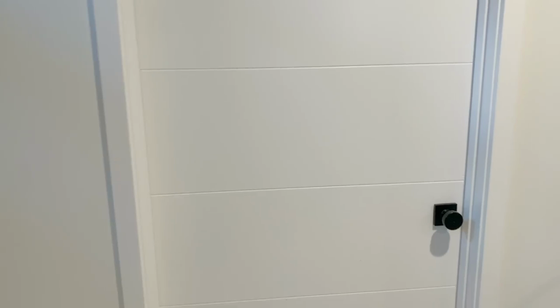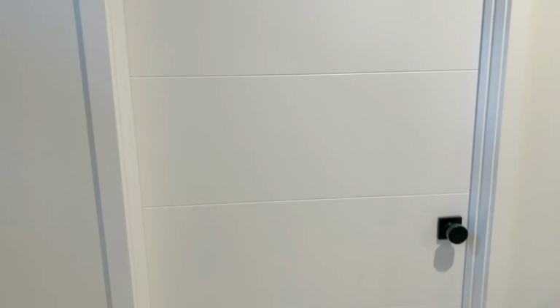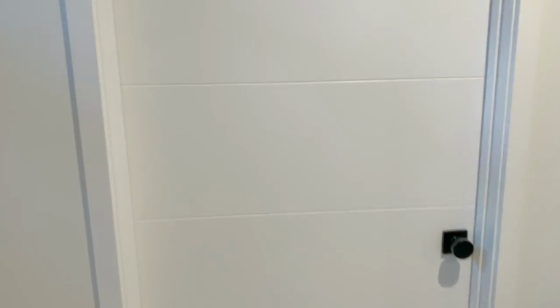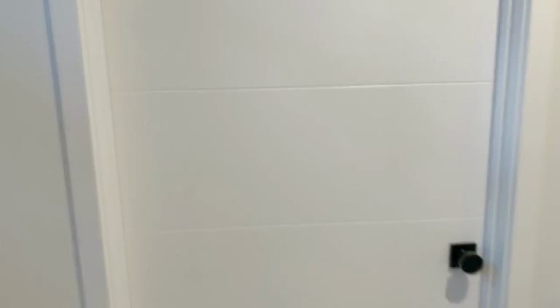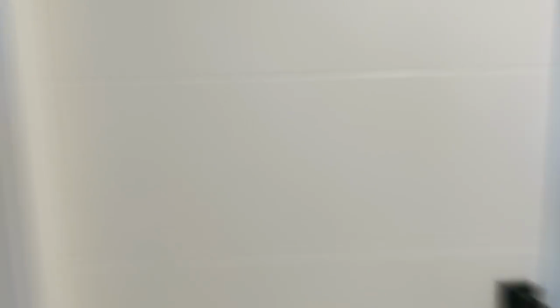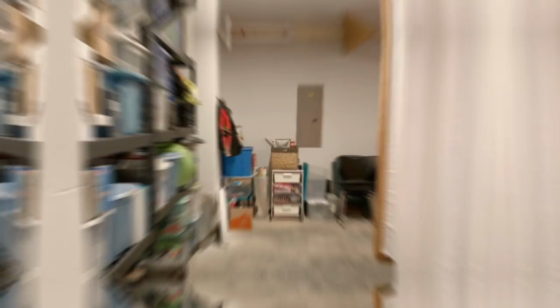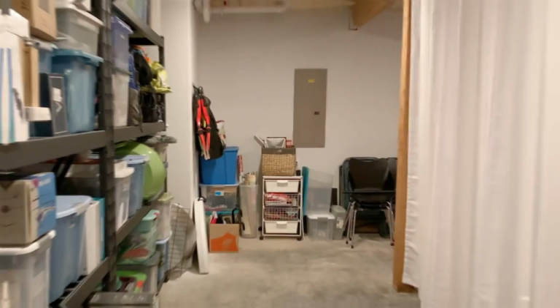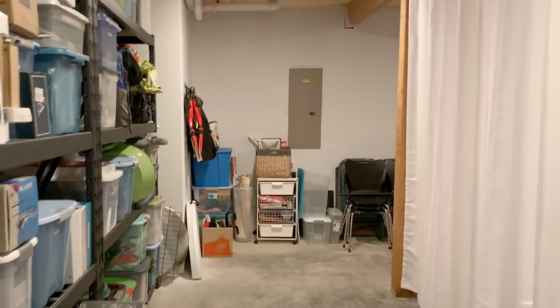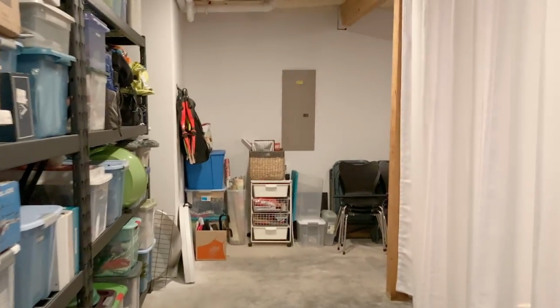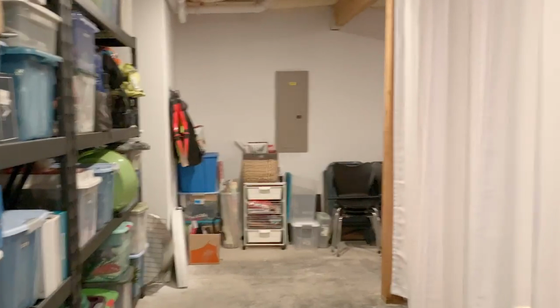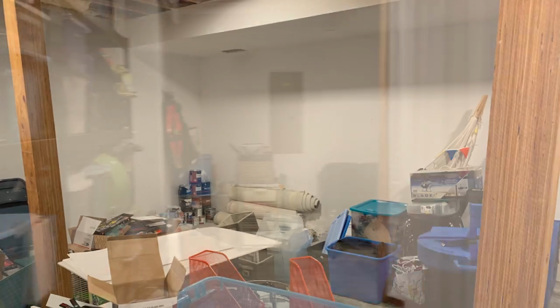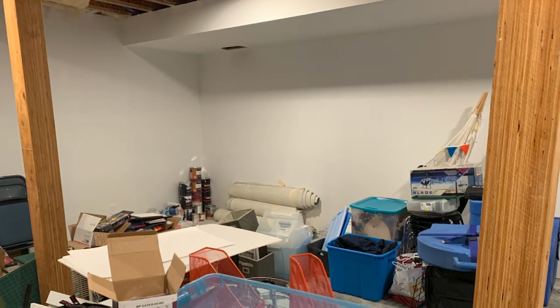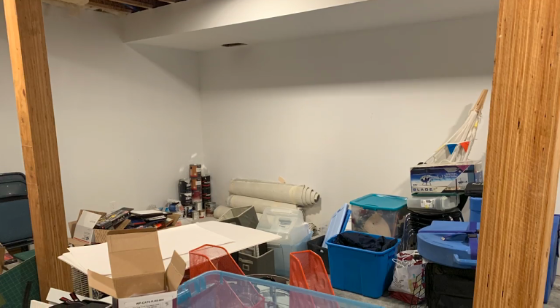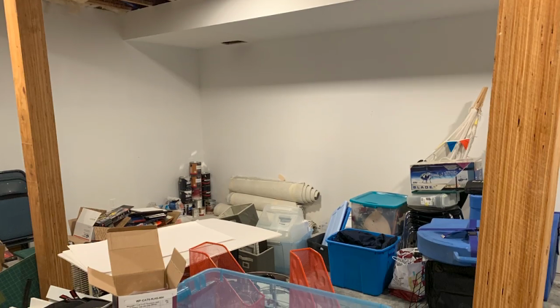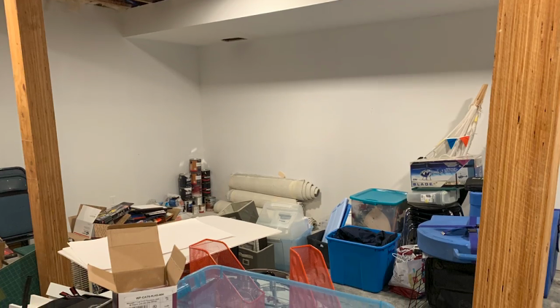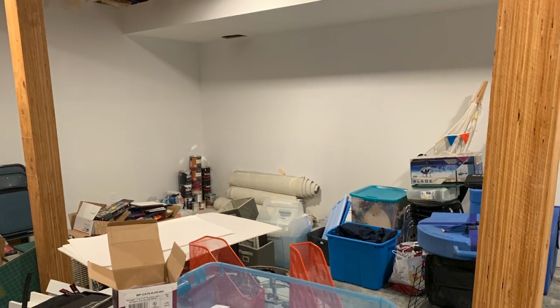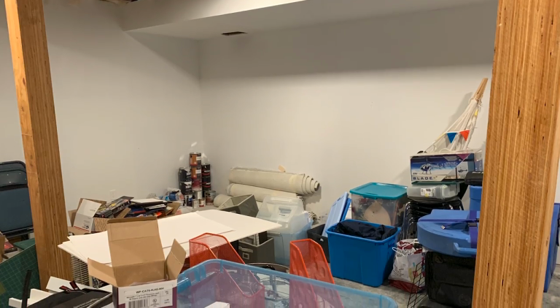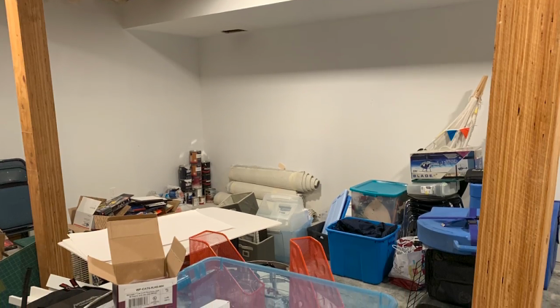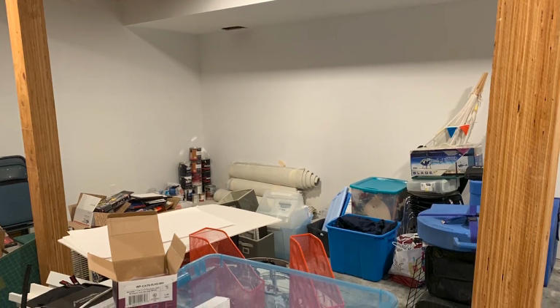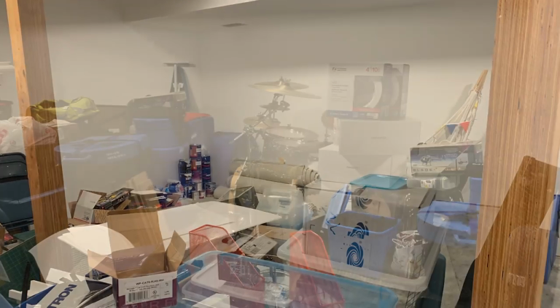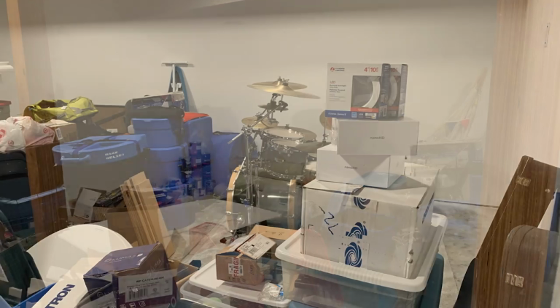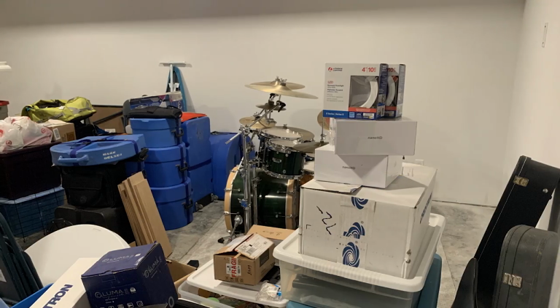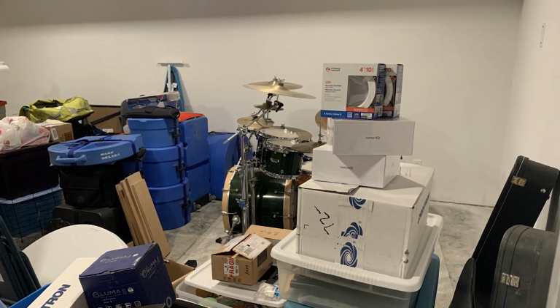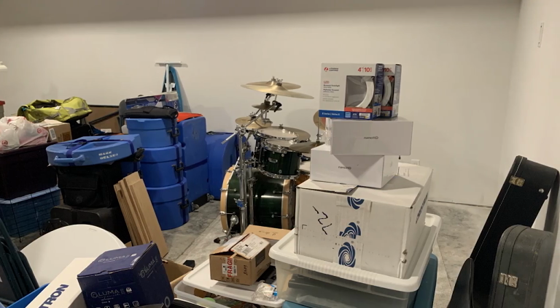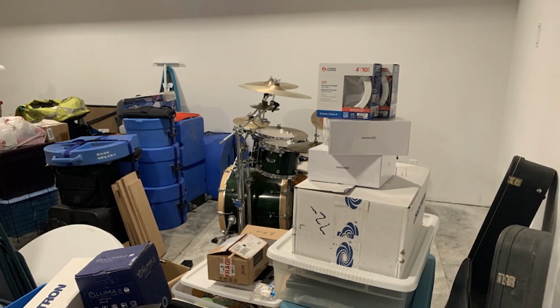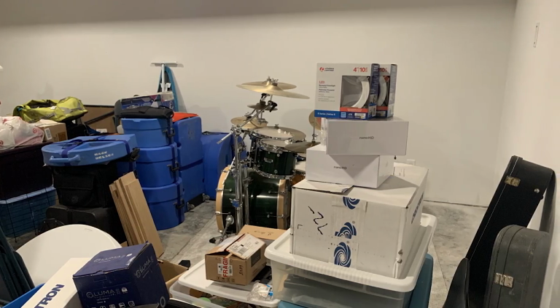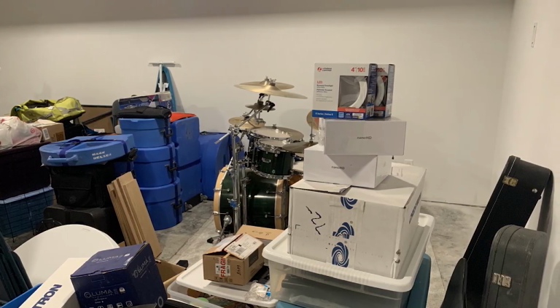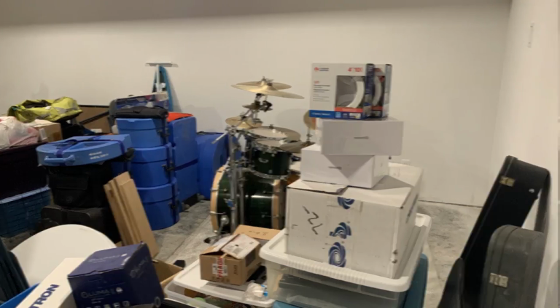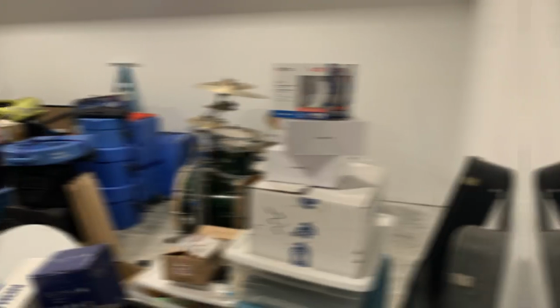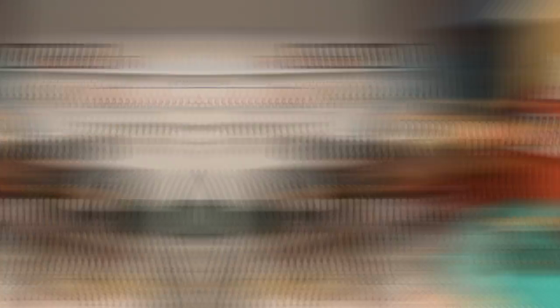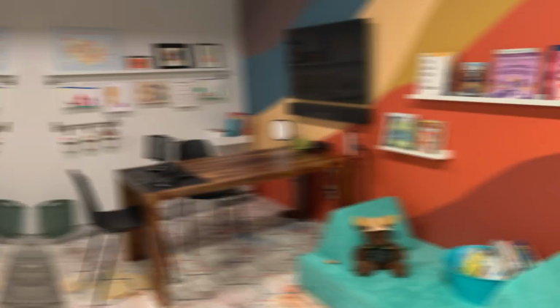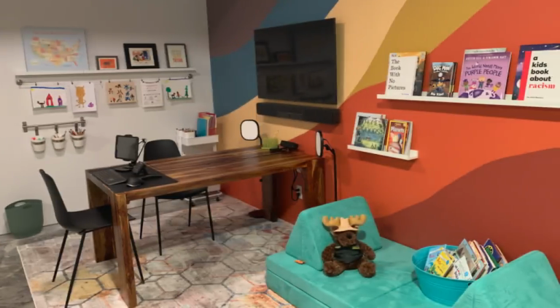Welcome to our storage room. Four weeks ago it was nothing but a mess, and now it's this.